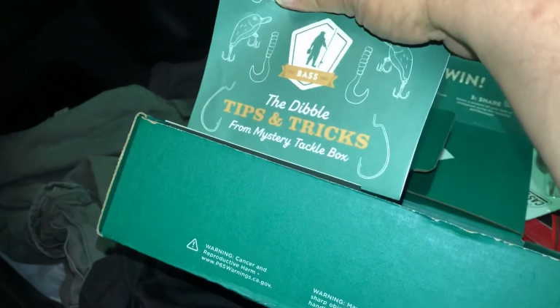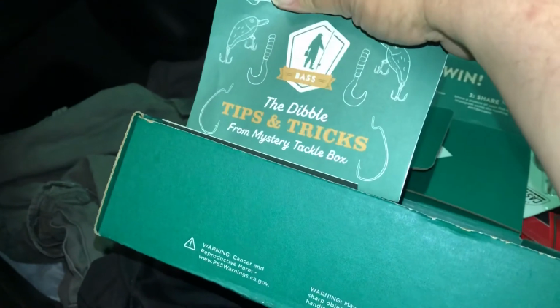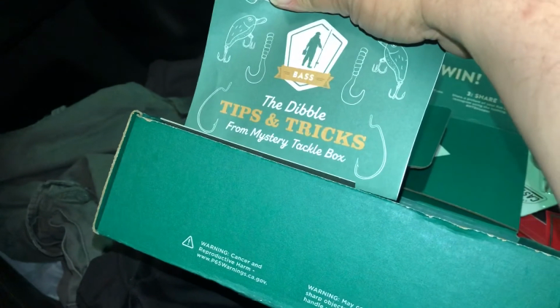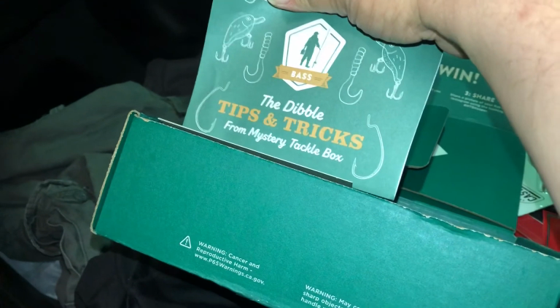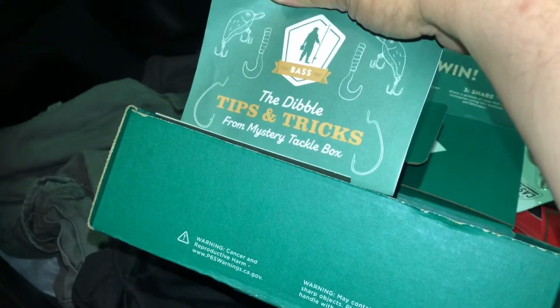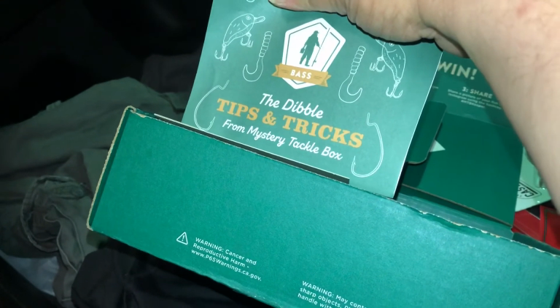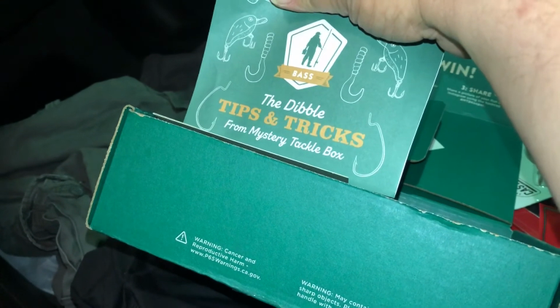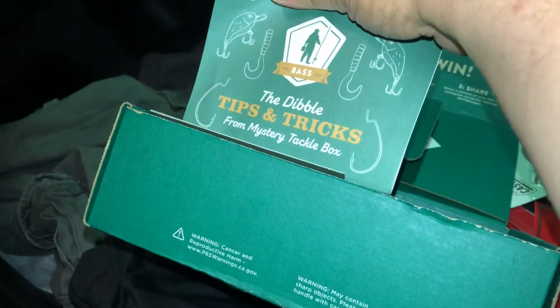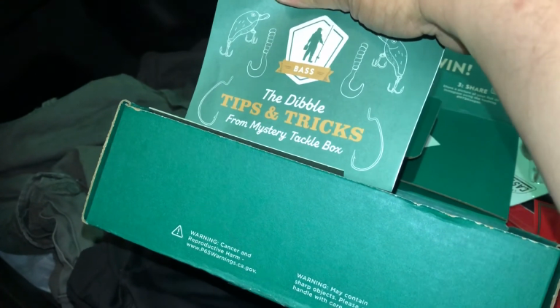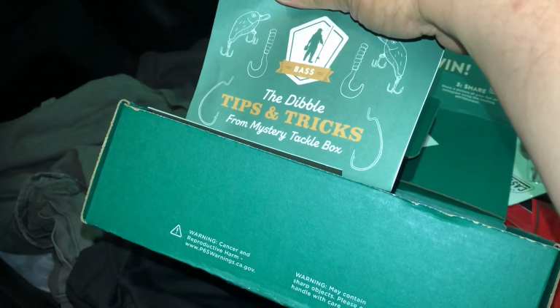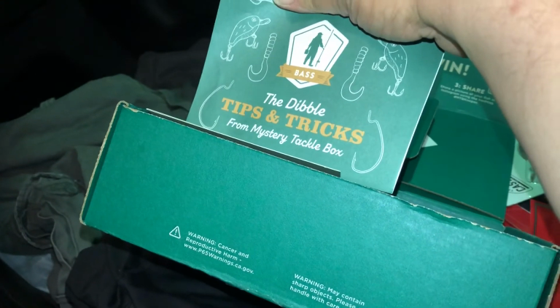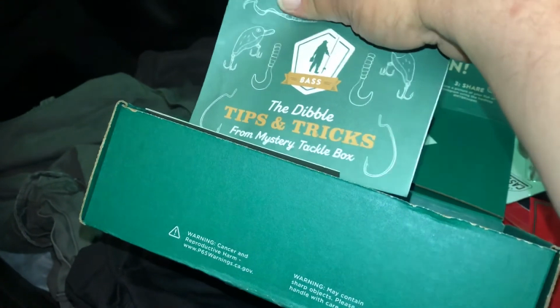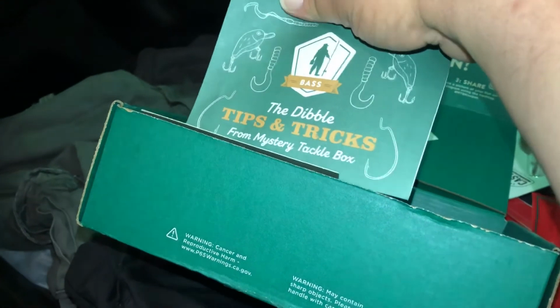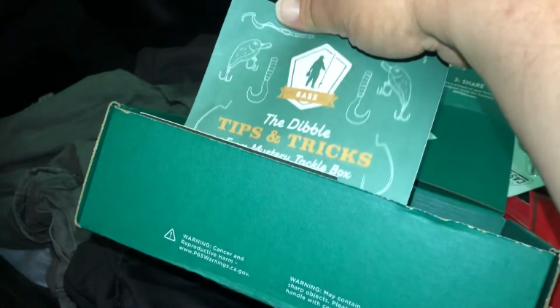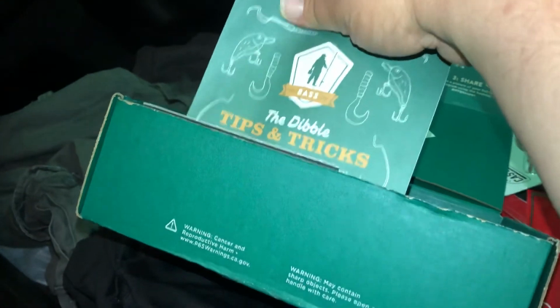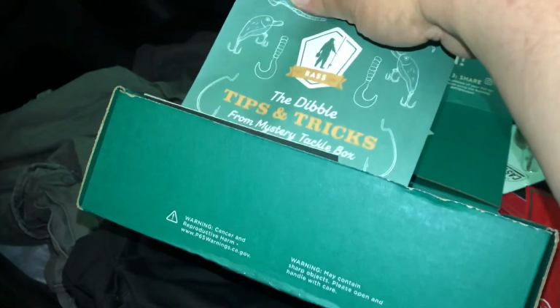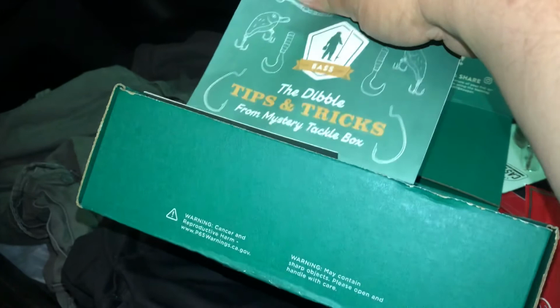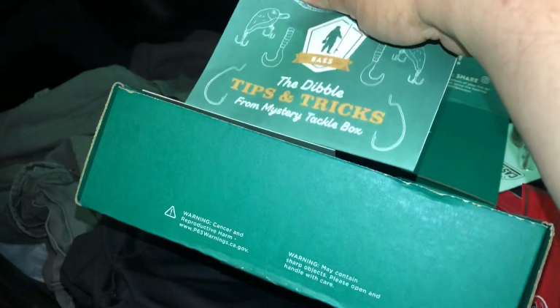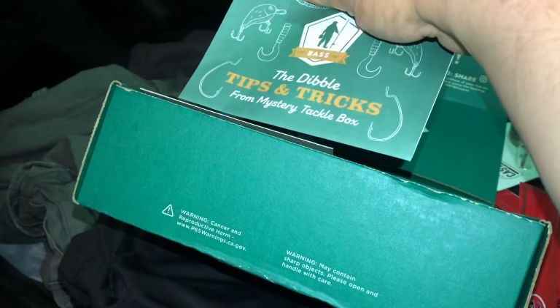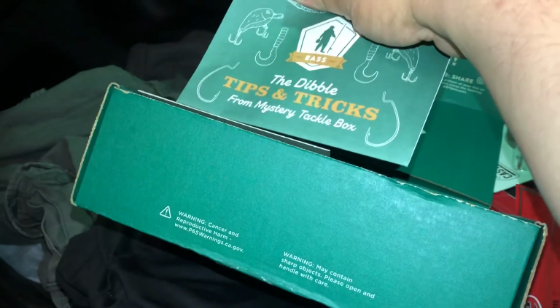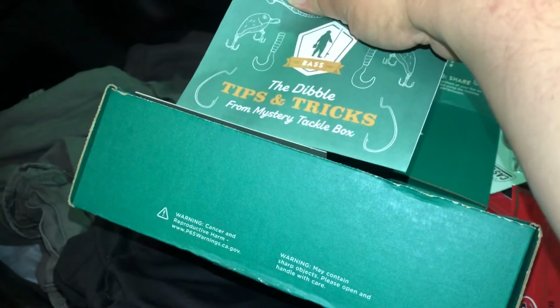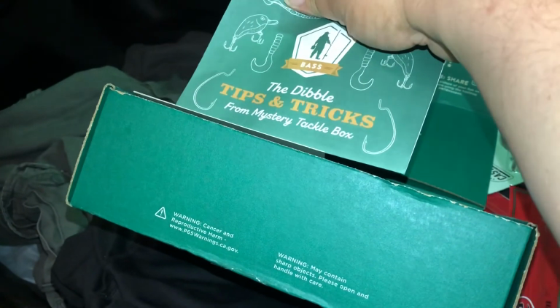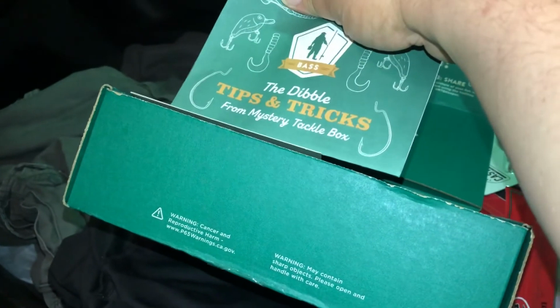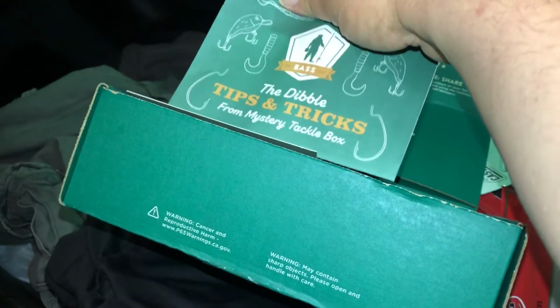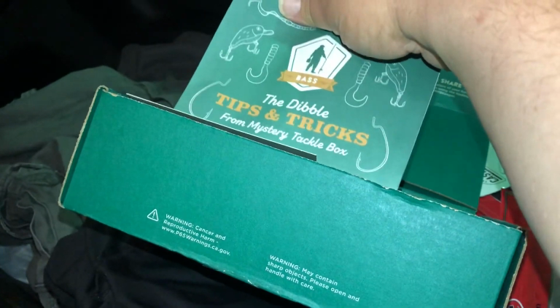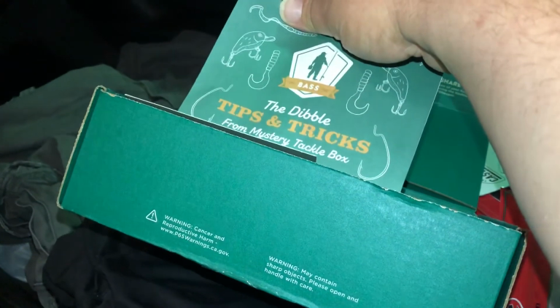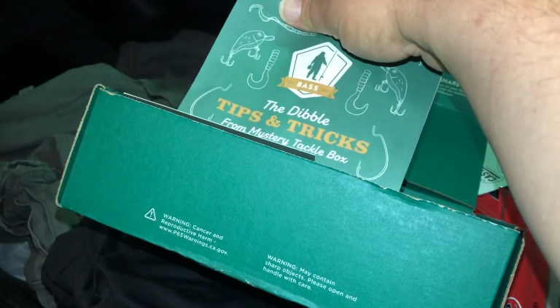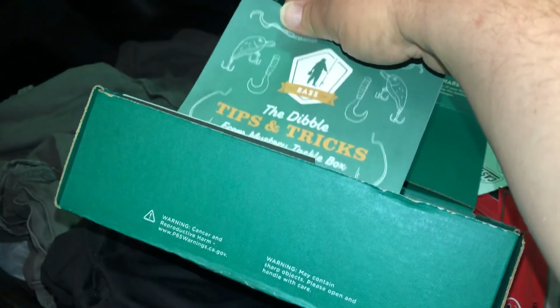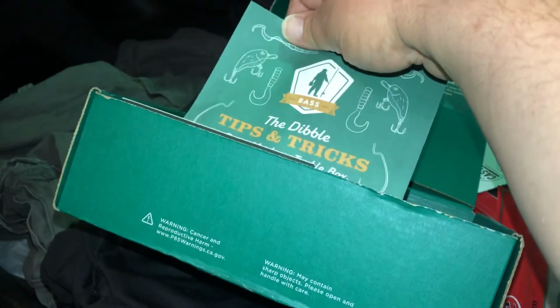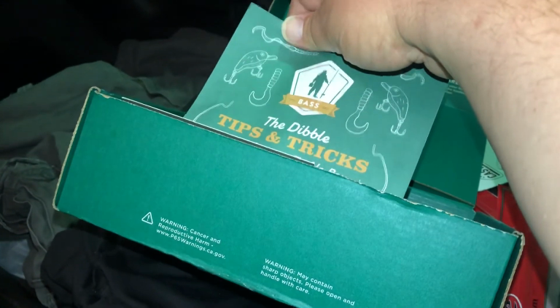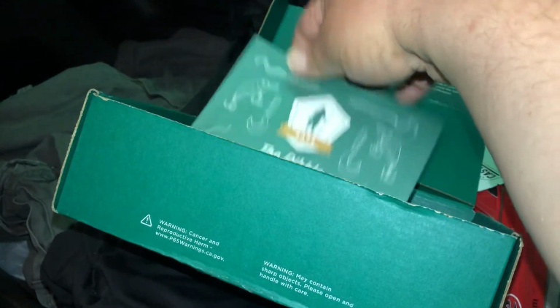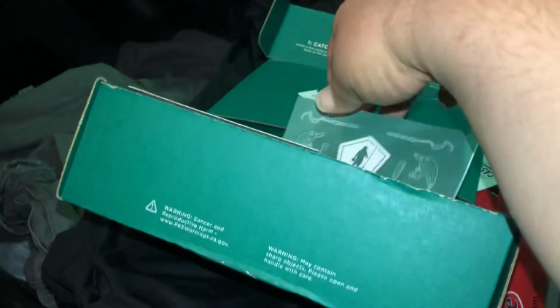Tips and tricks from Mystery Tackle Box. Thanks for watching, like, comment, and subscribe.